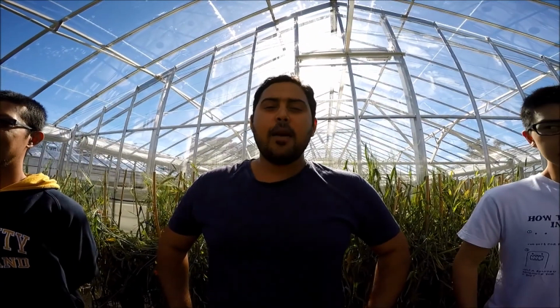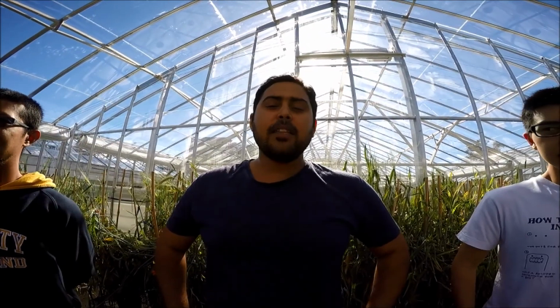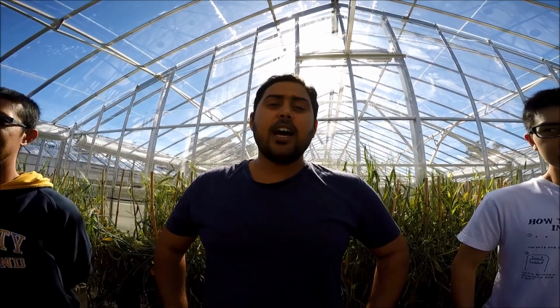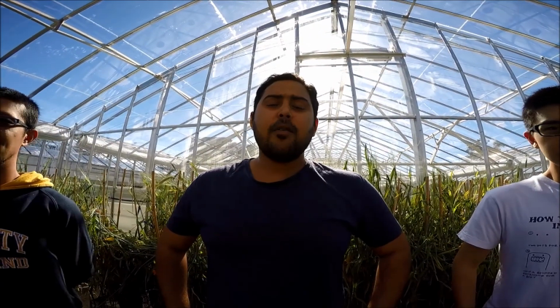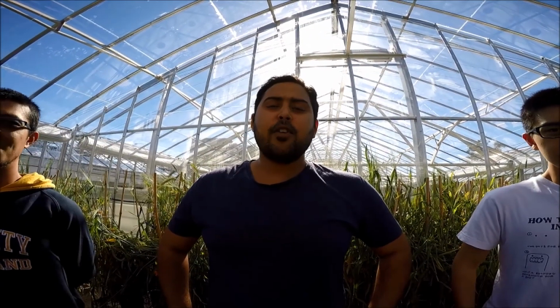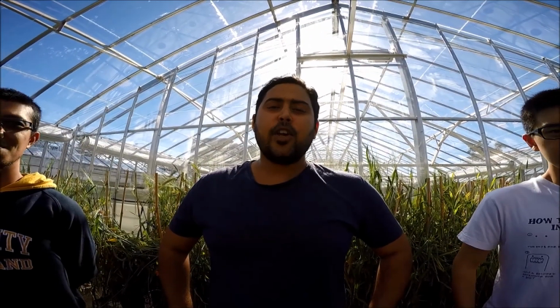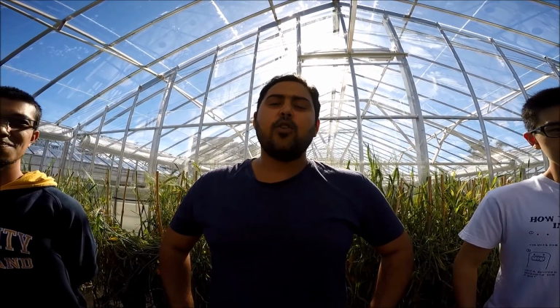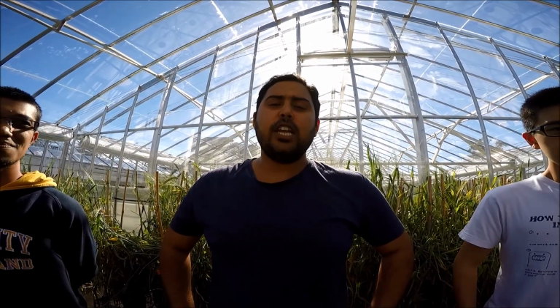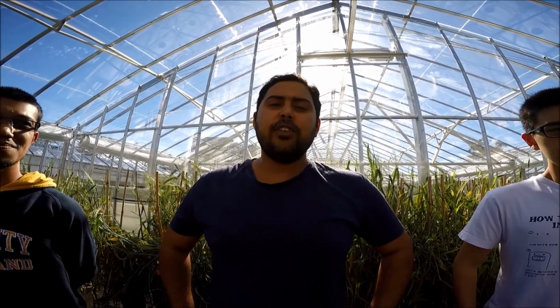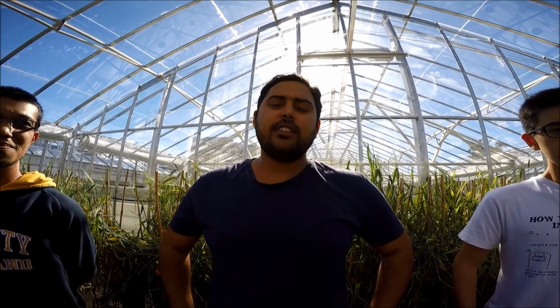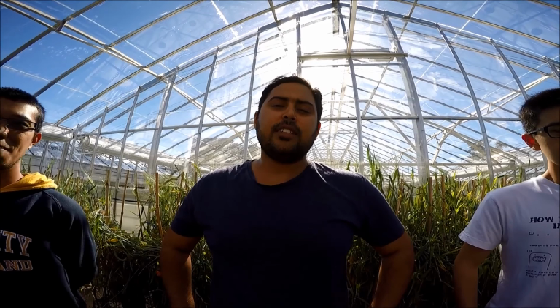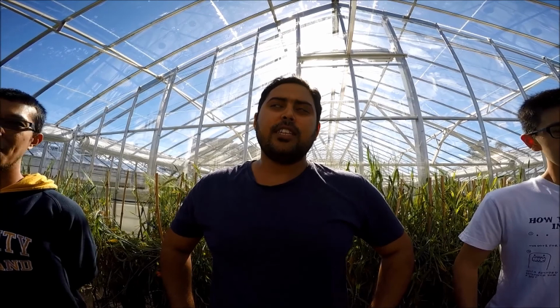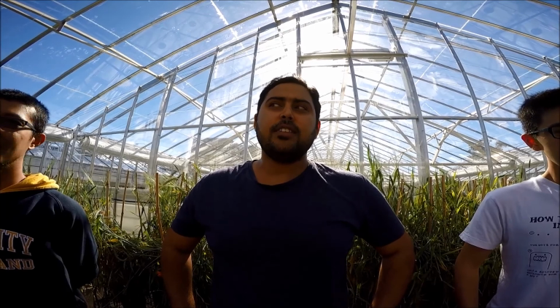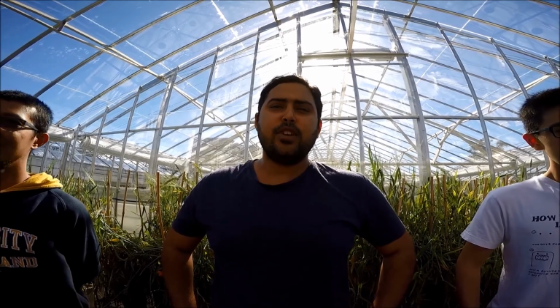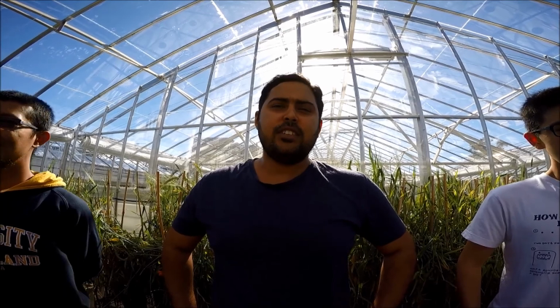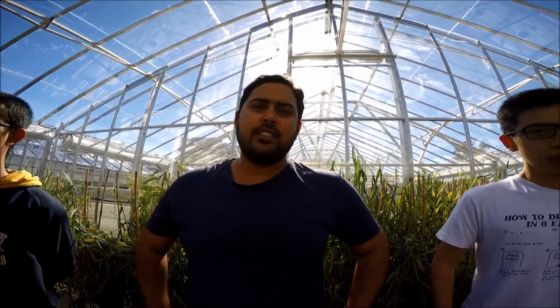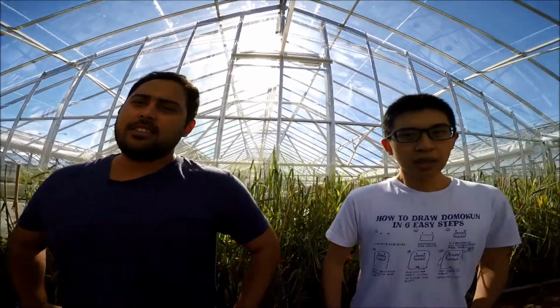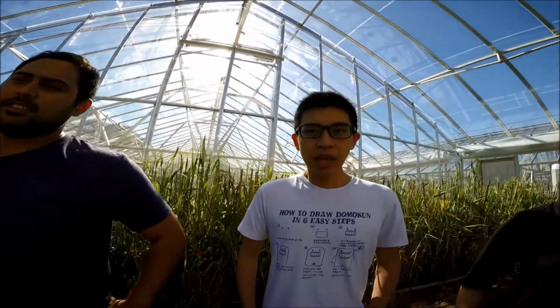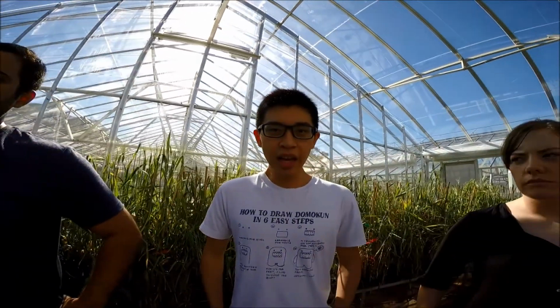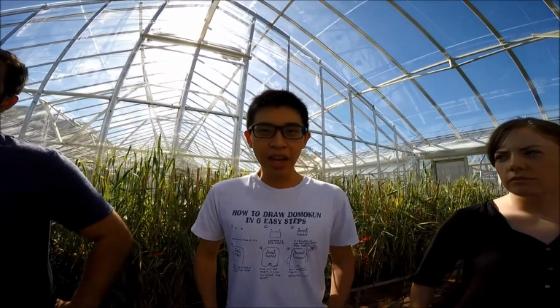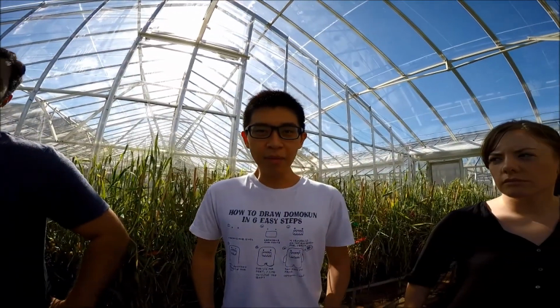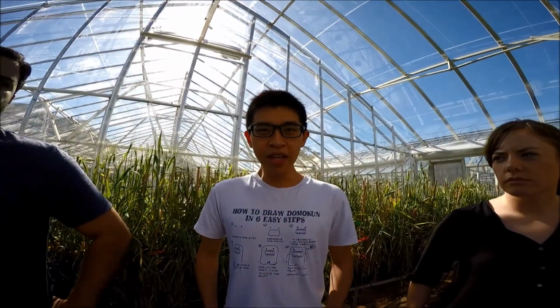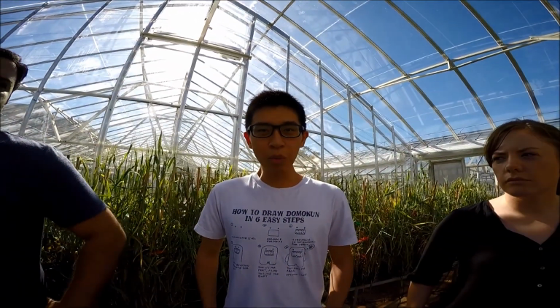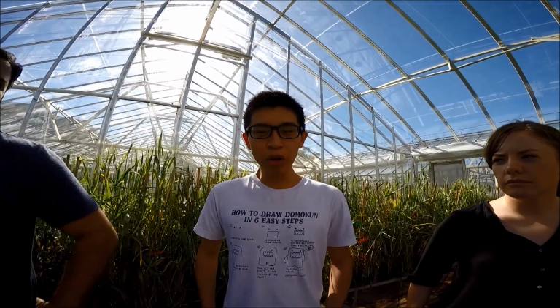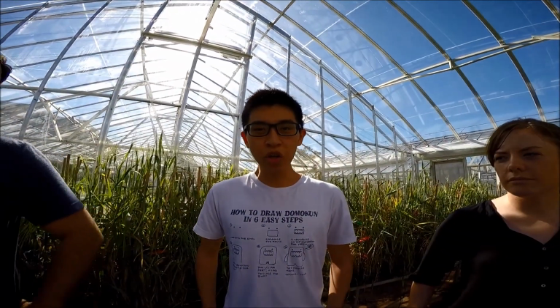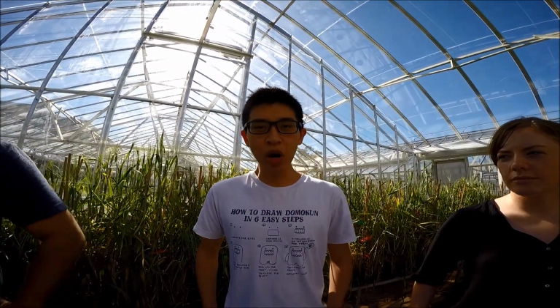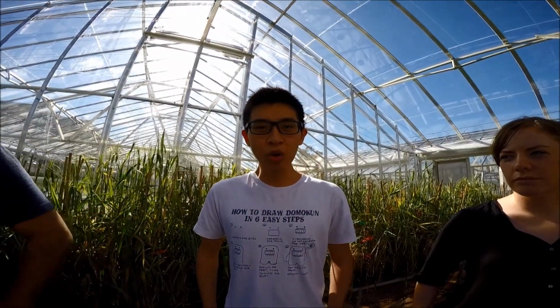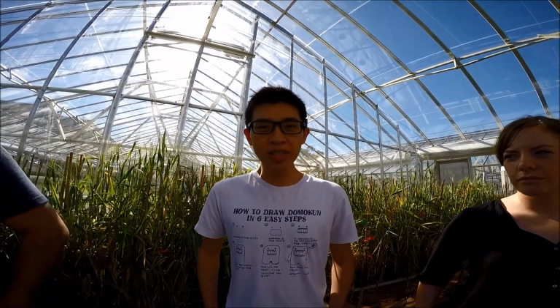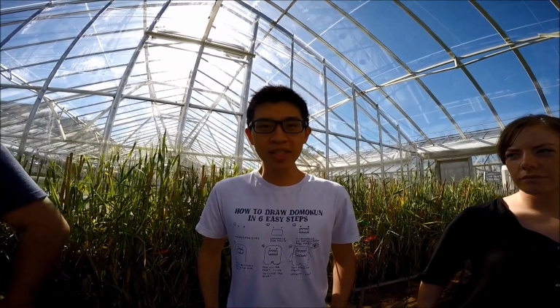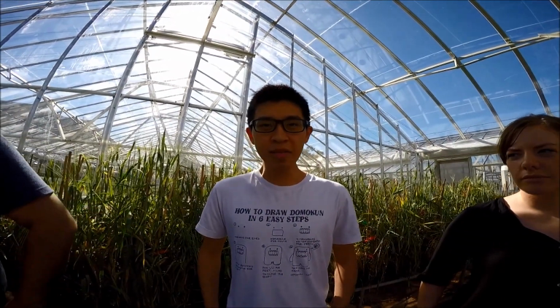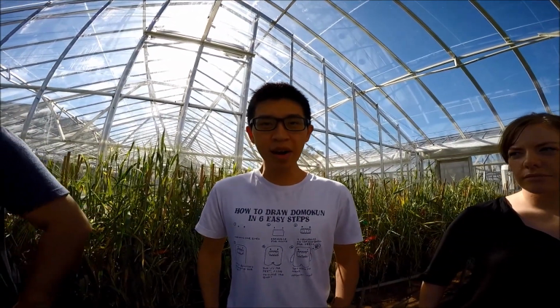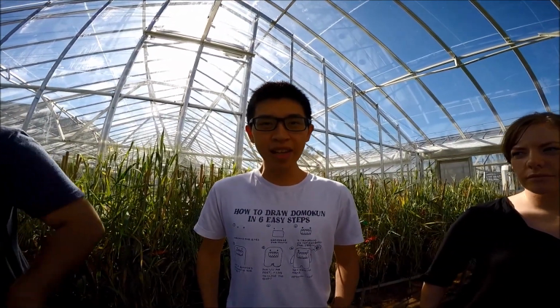Hi, I'm Adnan. I'm working on leaf rust resistance in wheat. Hi, I'm Ming. I'm working on stem rot resistance in barley.